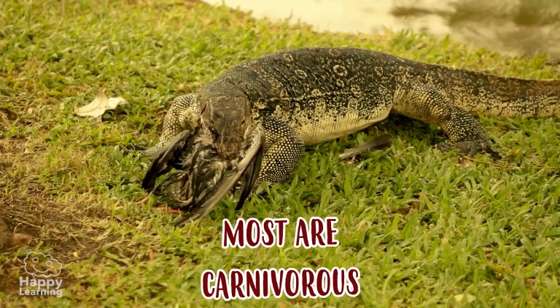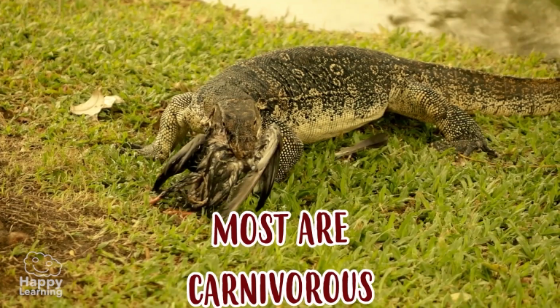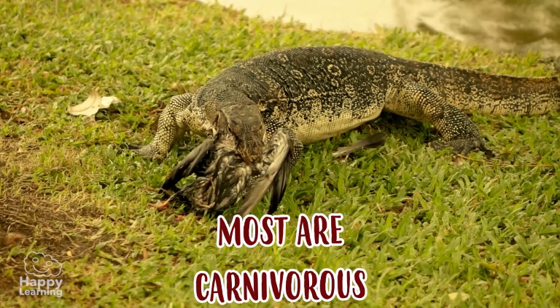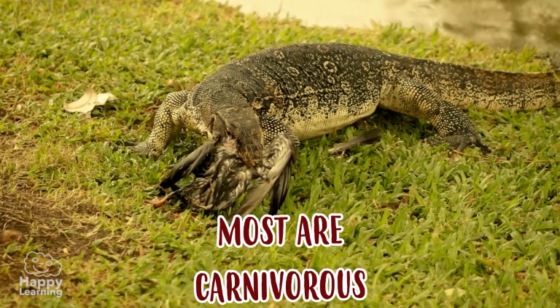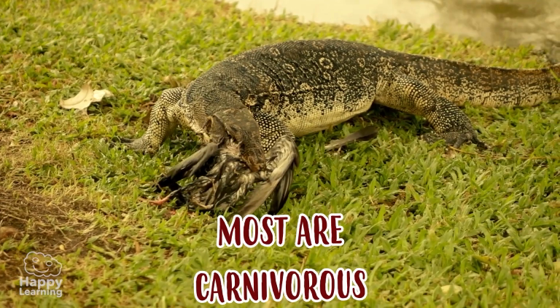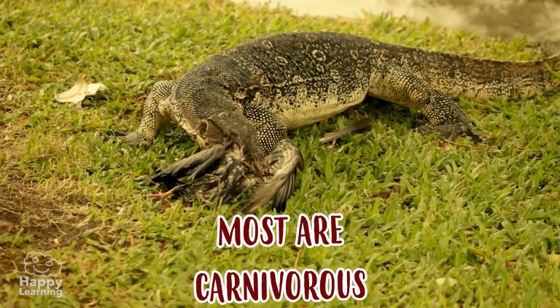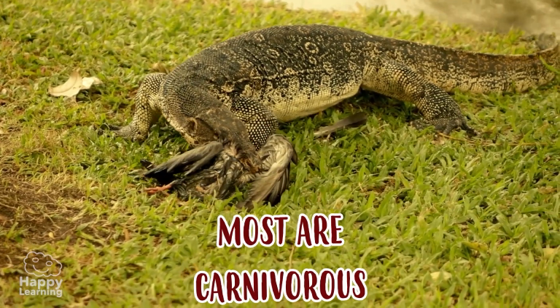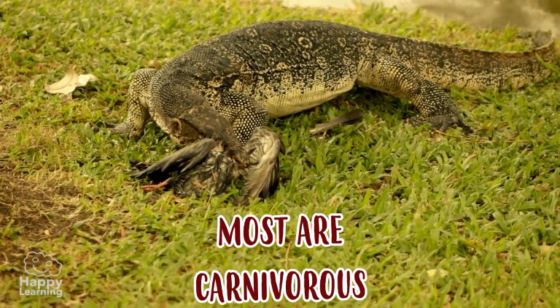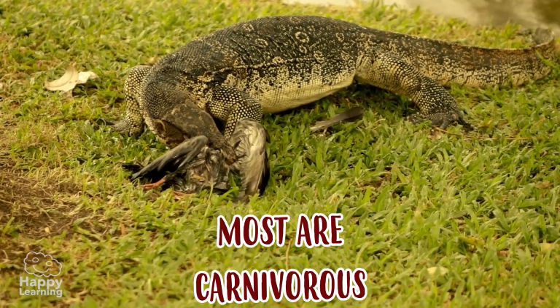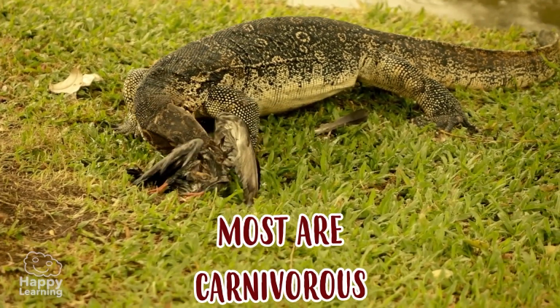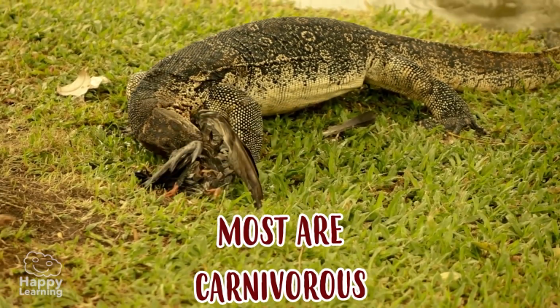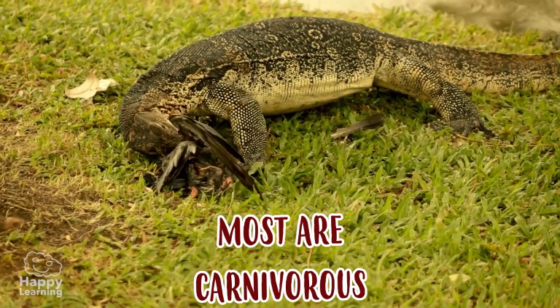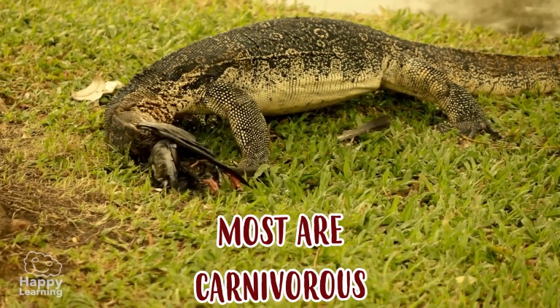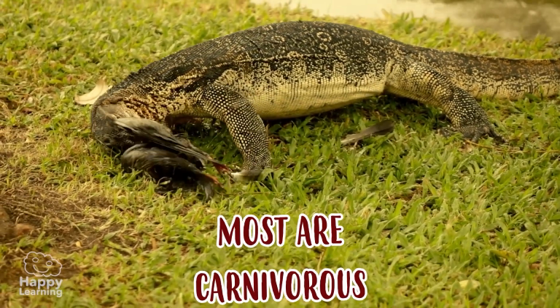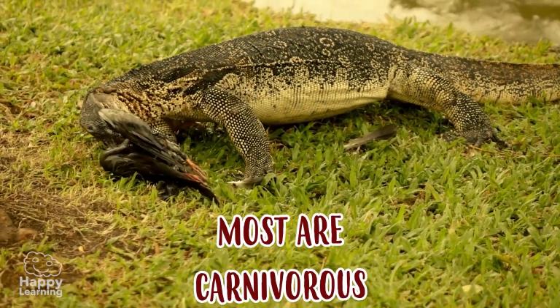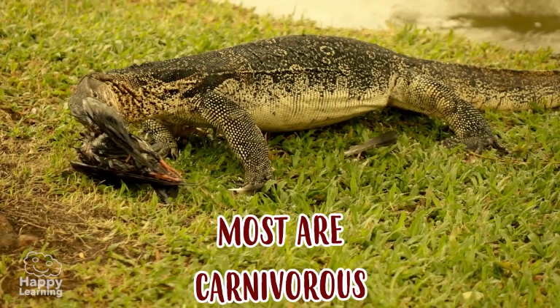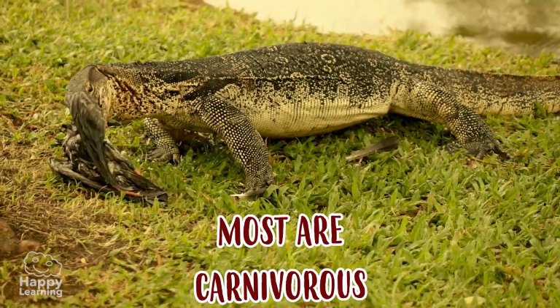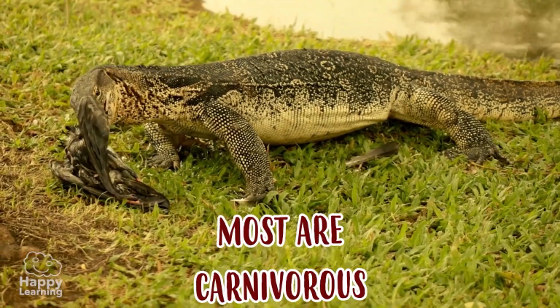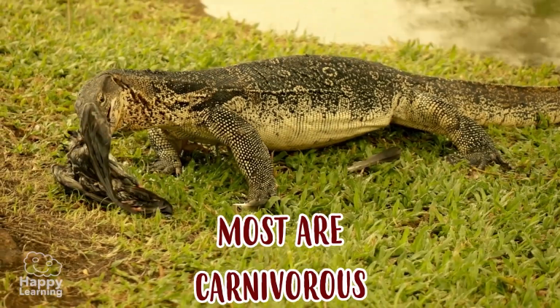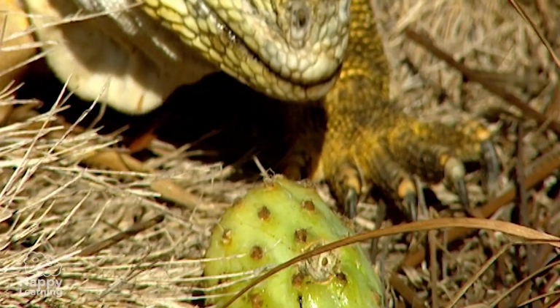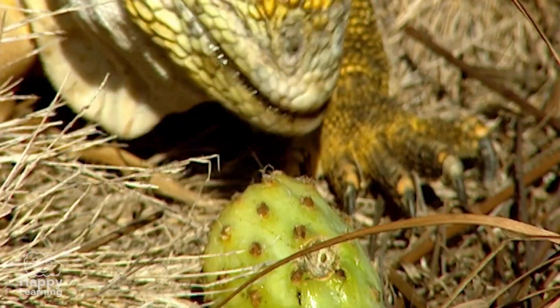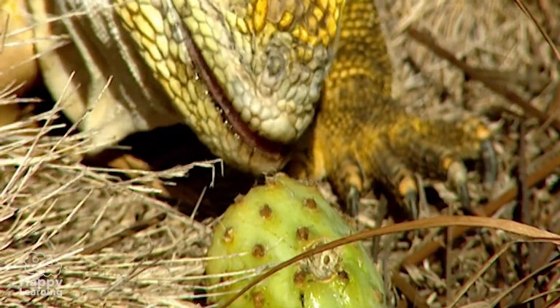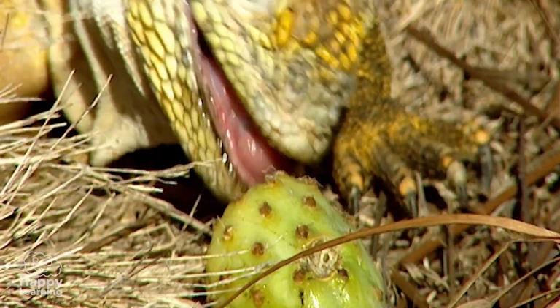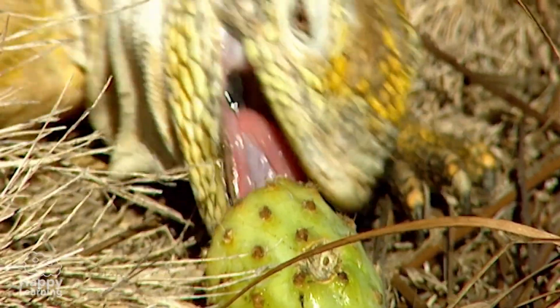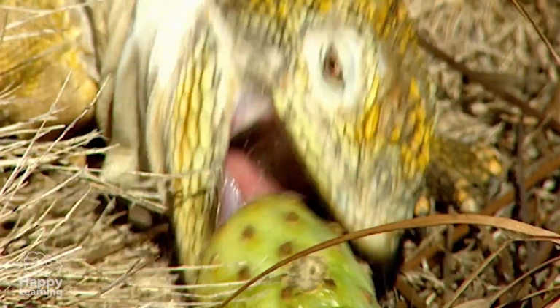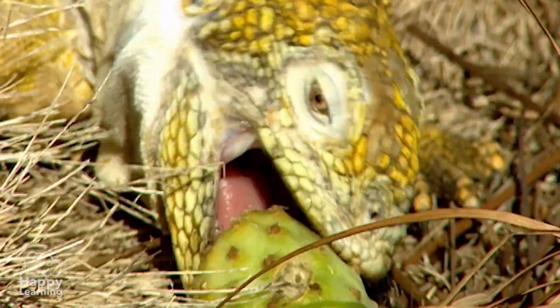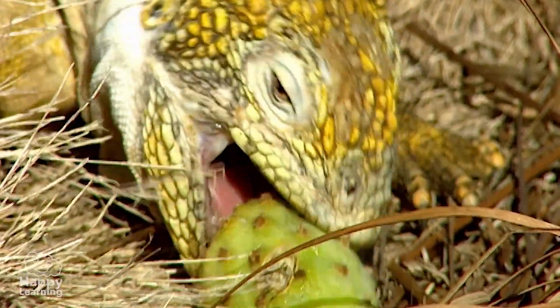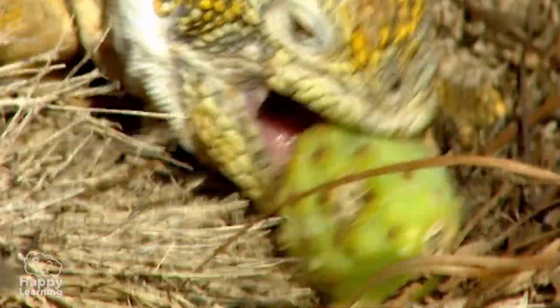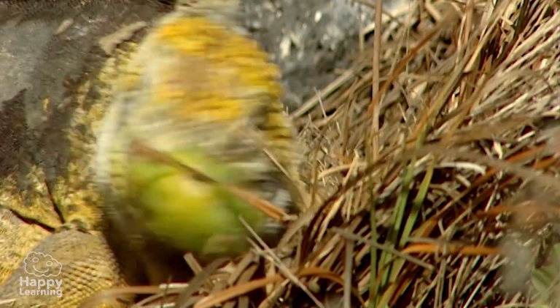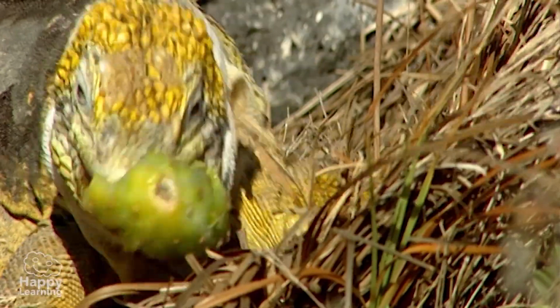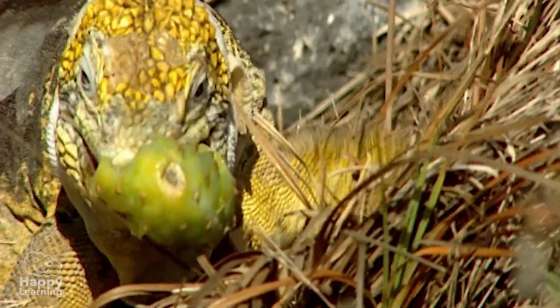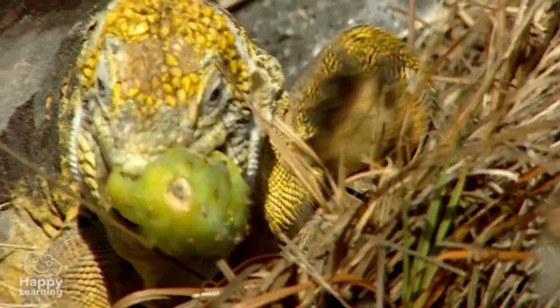As we said already, most reptiles are carnivorous, but some, like this iguana, are herbivorous.